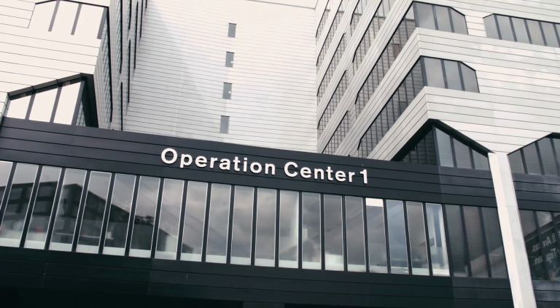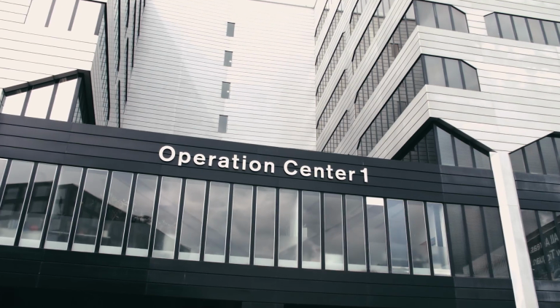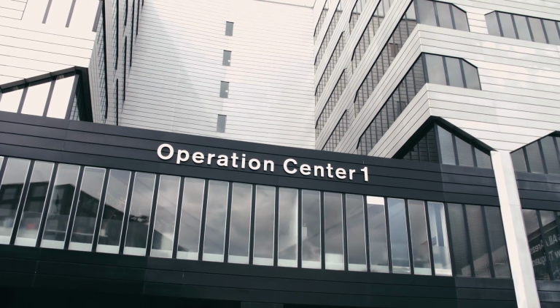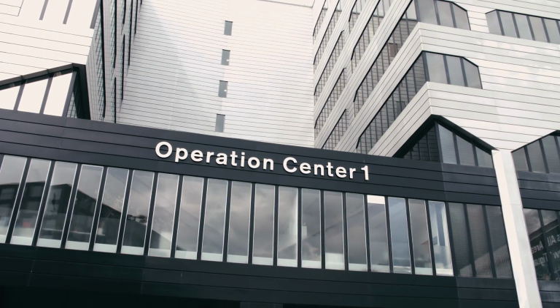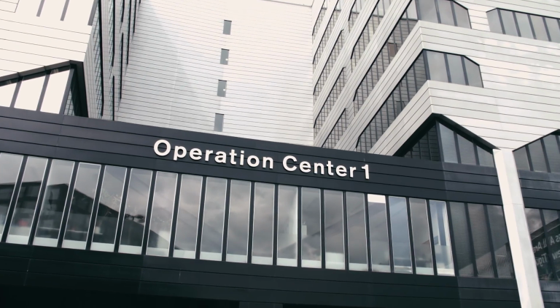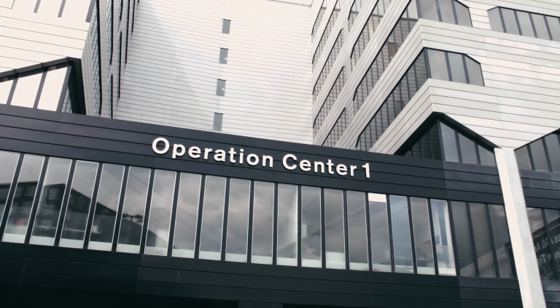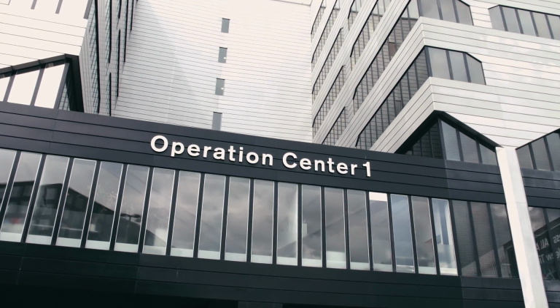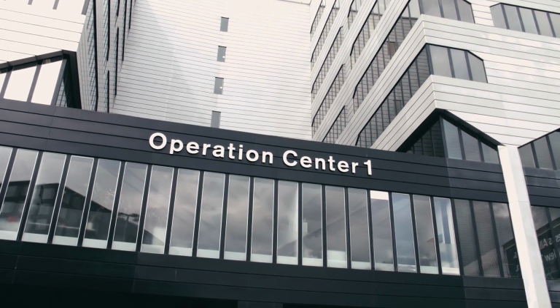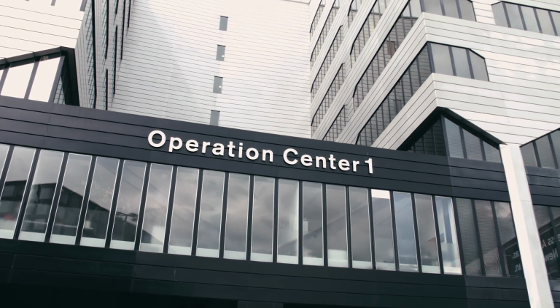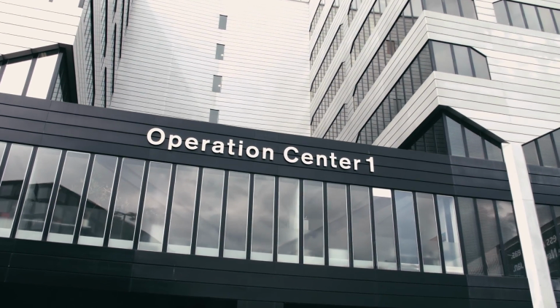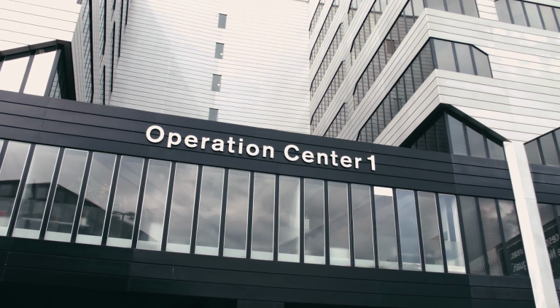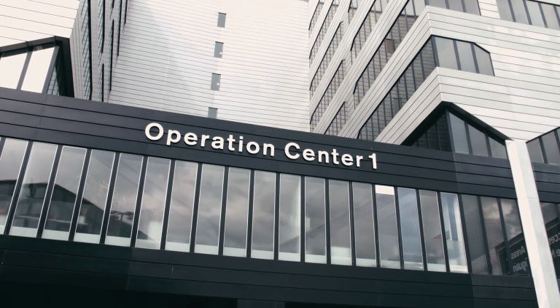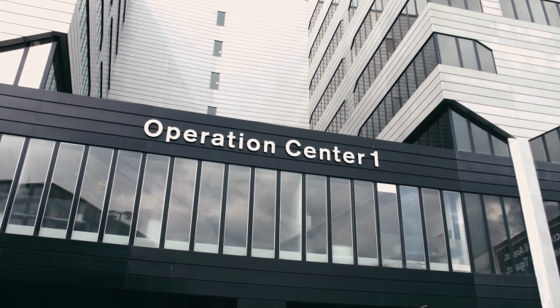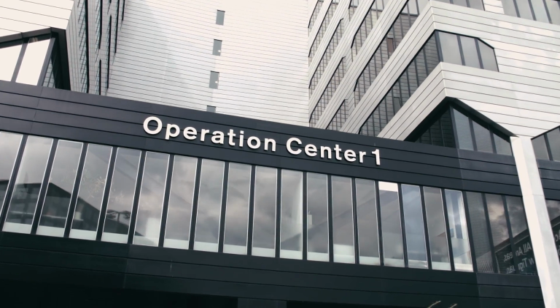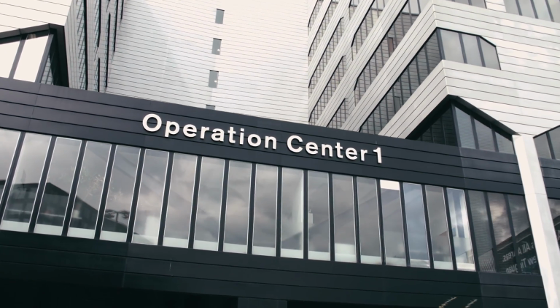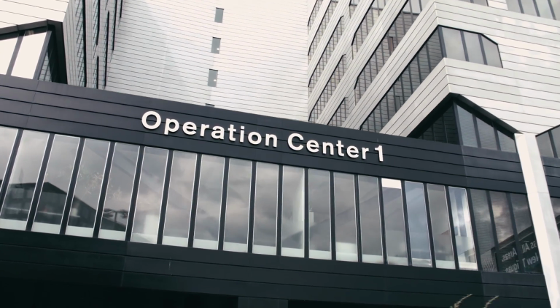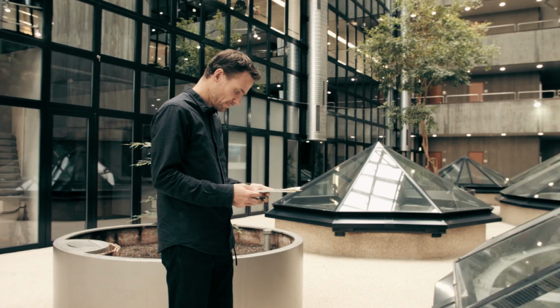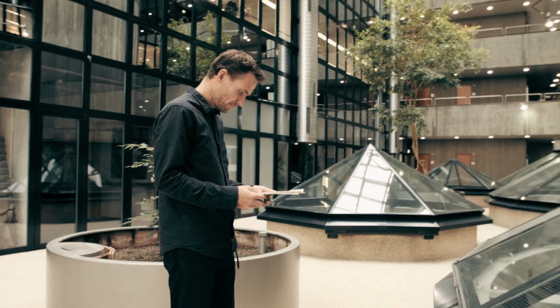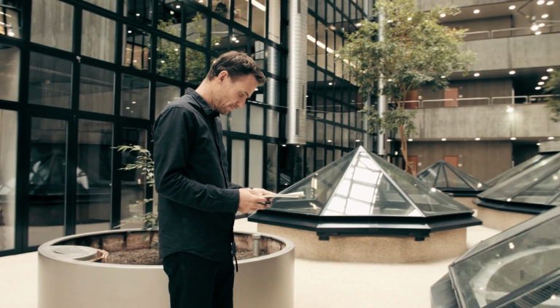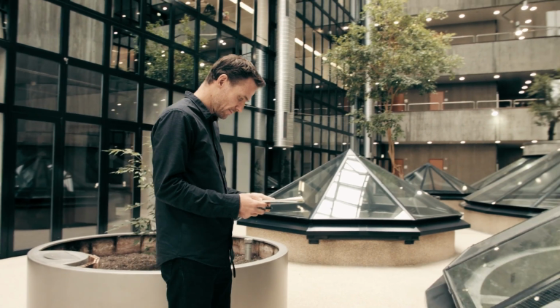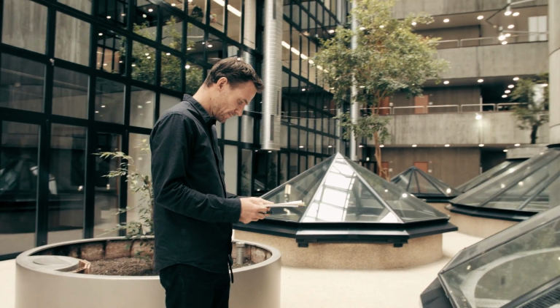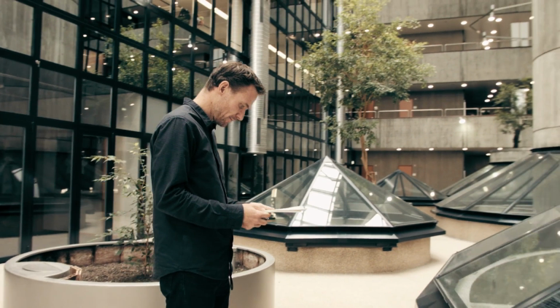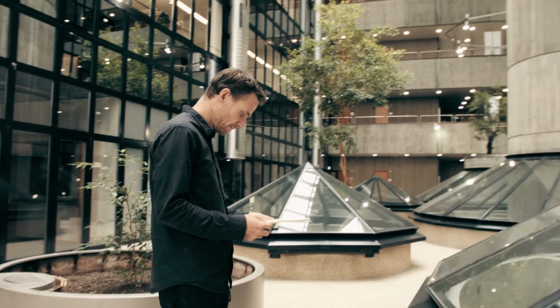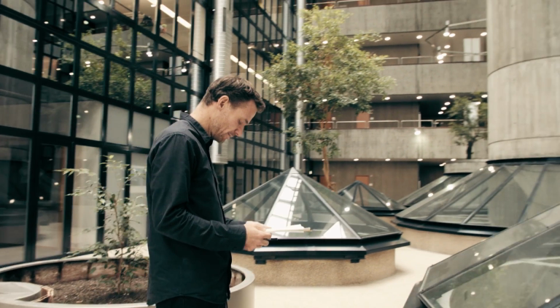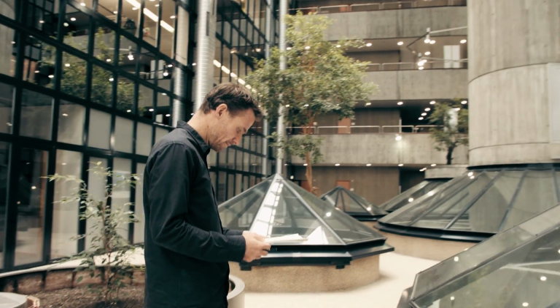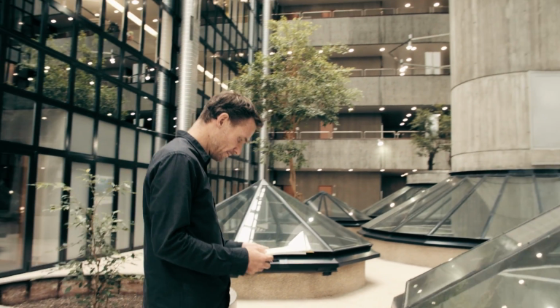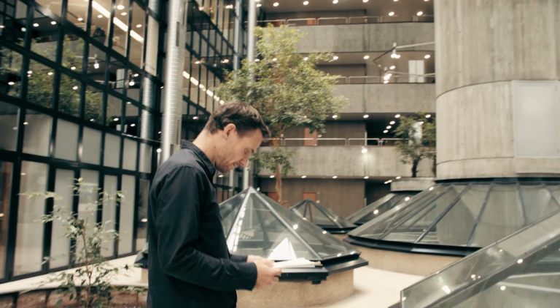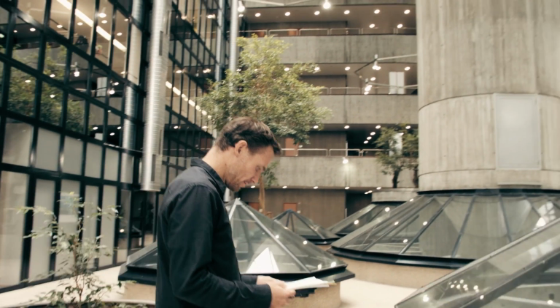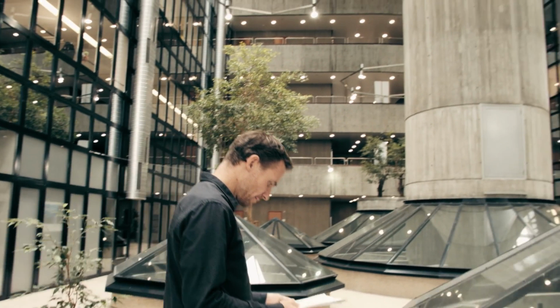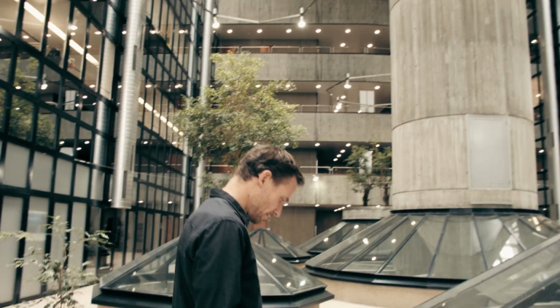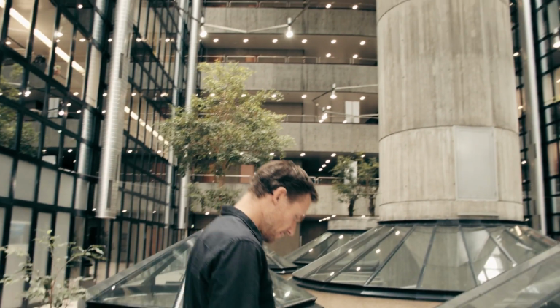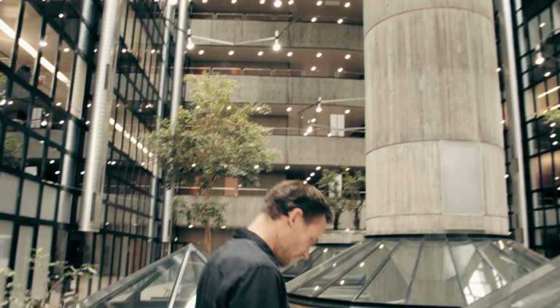I'm Olivier Furr from Meteo Suisse. I lead the team here, development in the Numerical Prediction section.